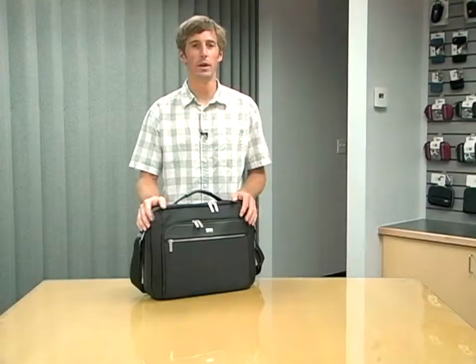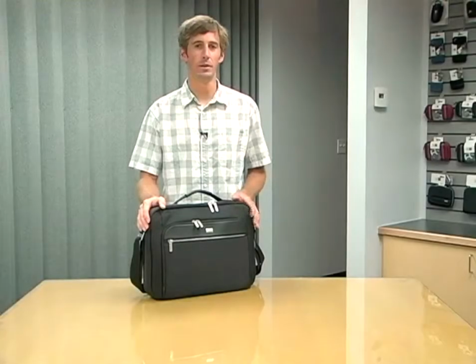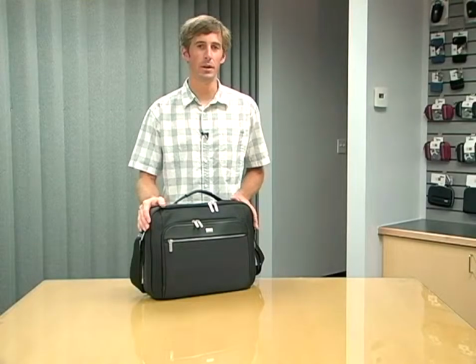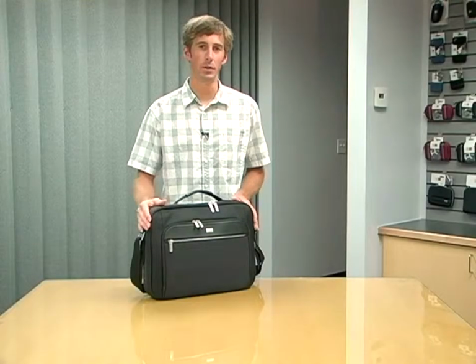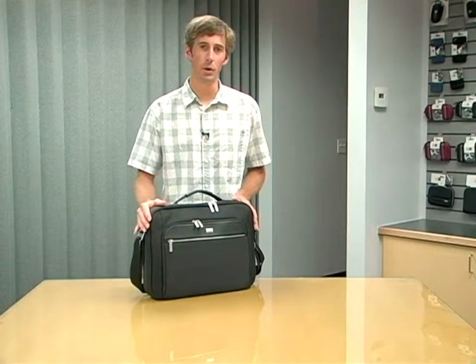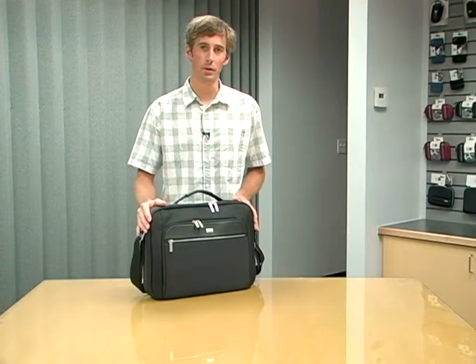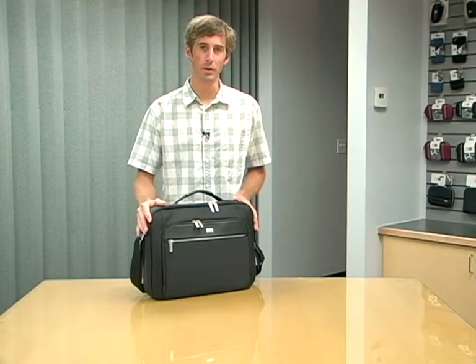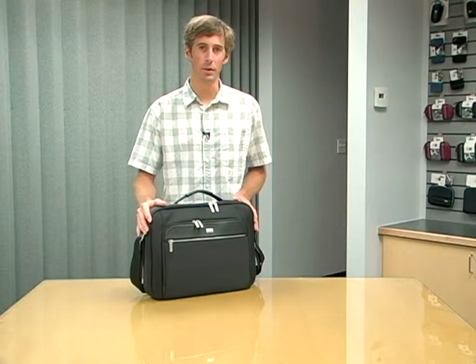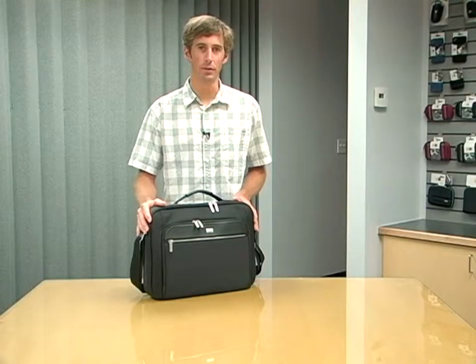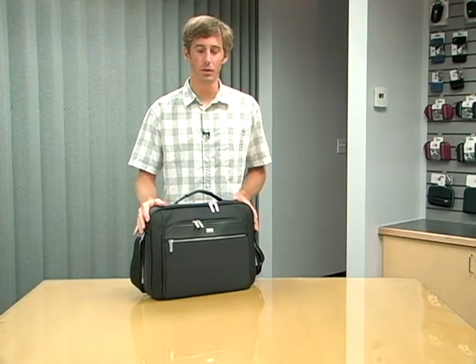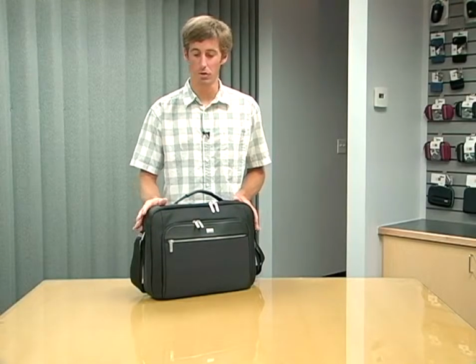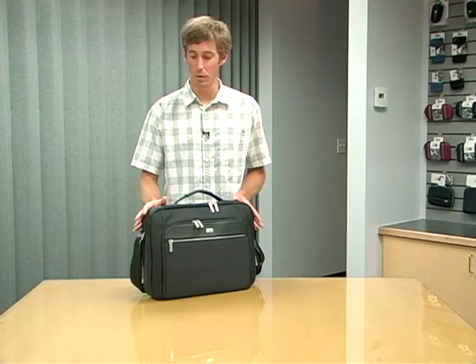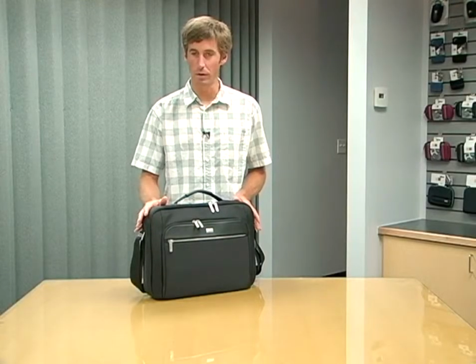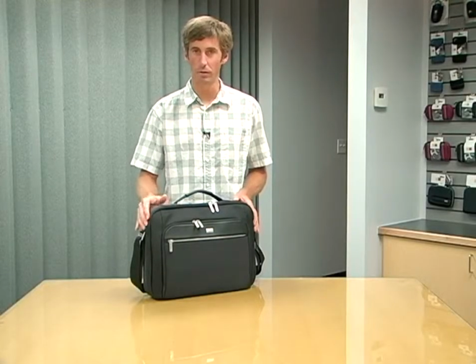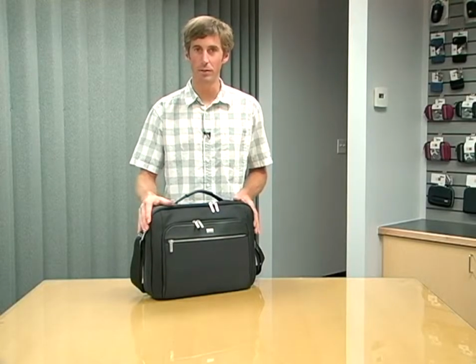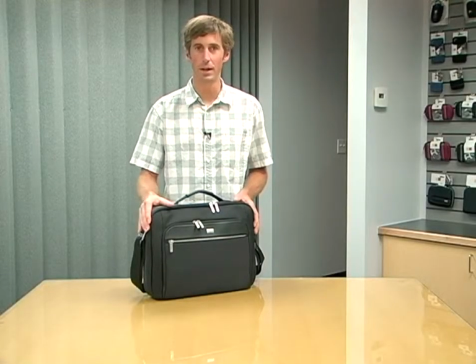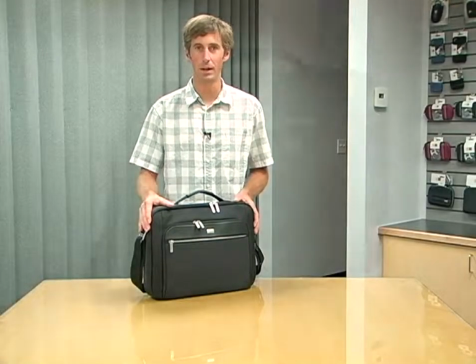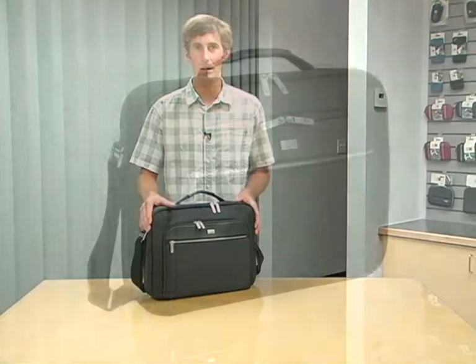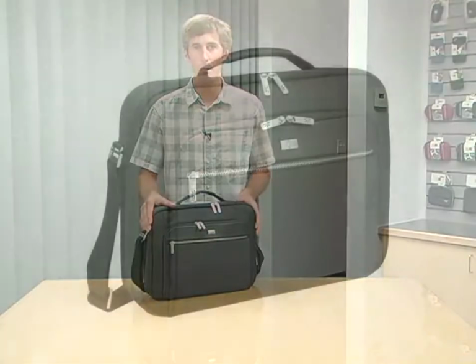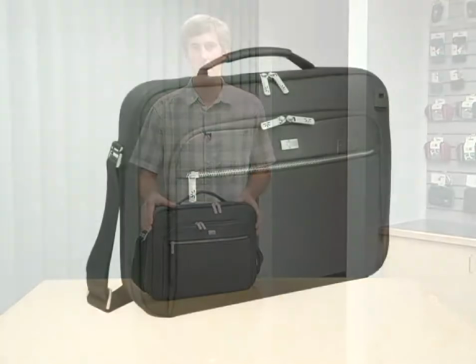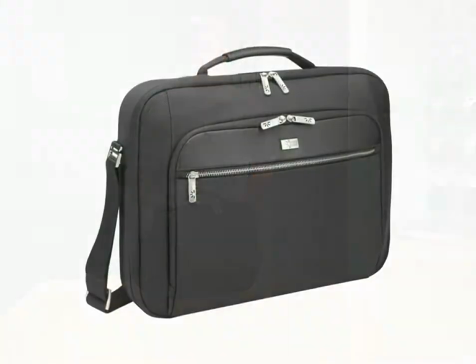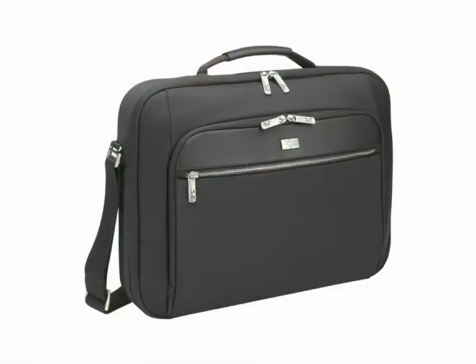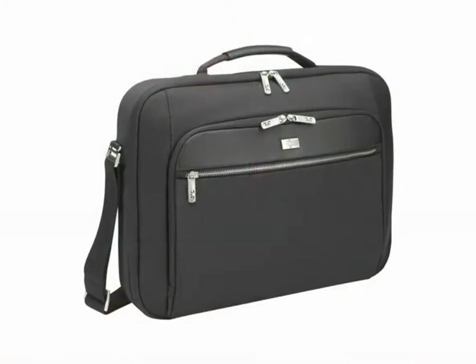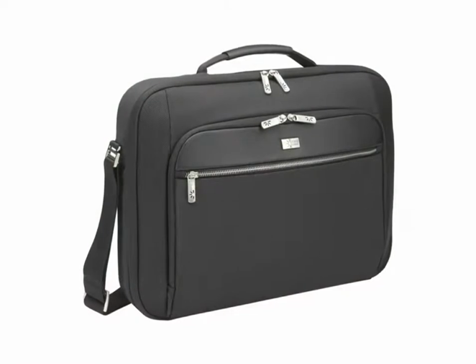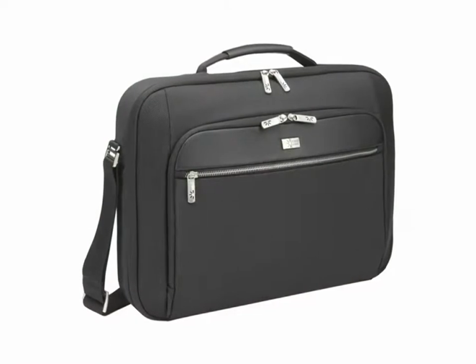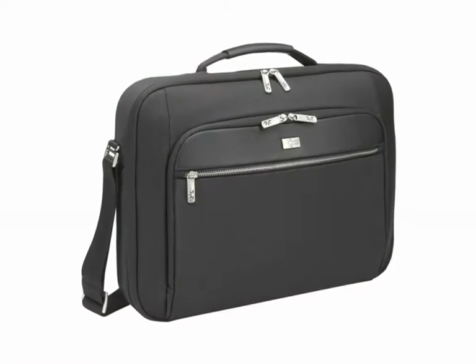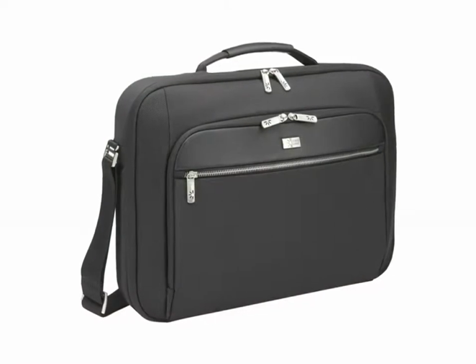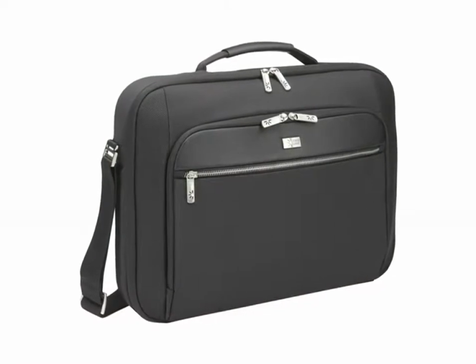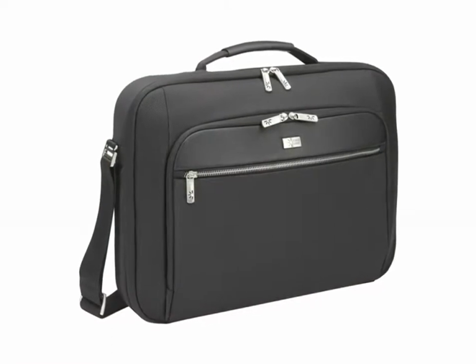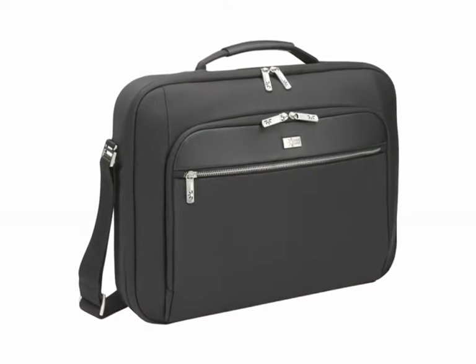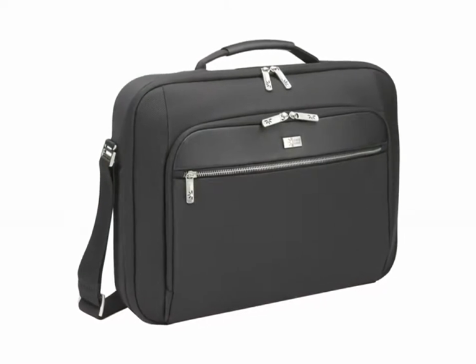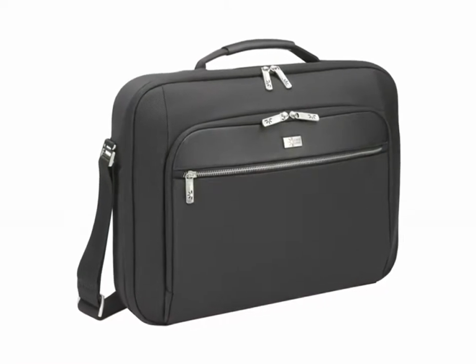CaseLogic's CLC116 is a very streamlined, sophisticated laptop case packed with features for the business traveler.